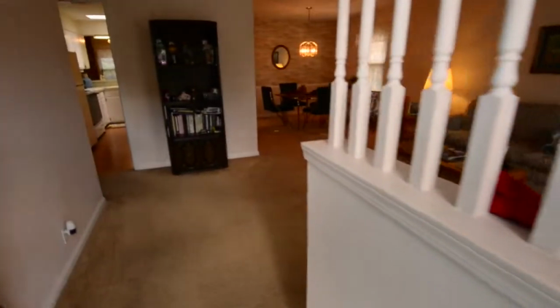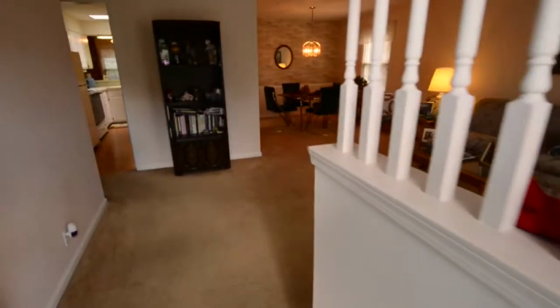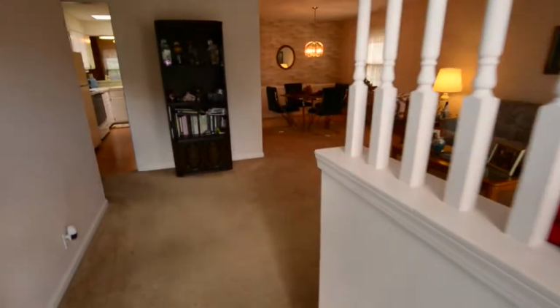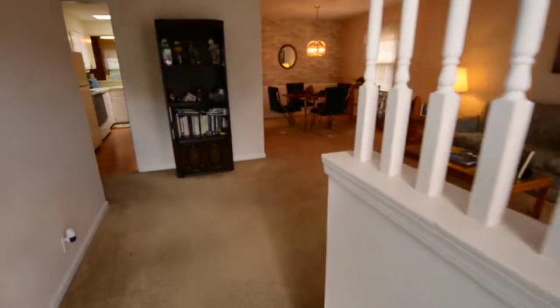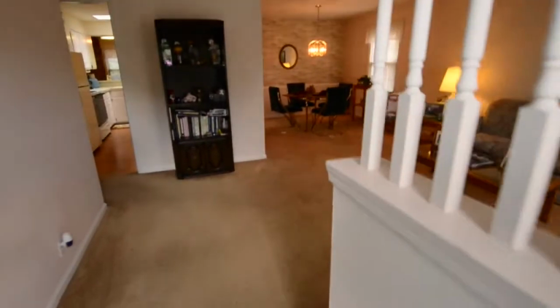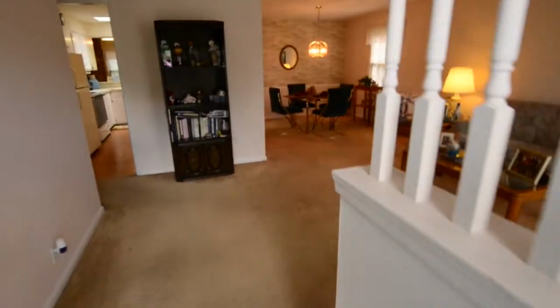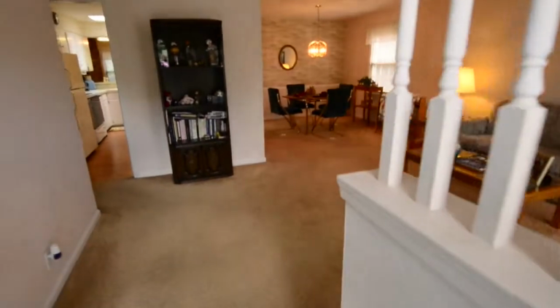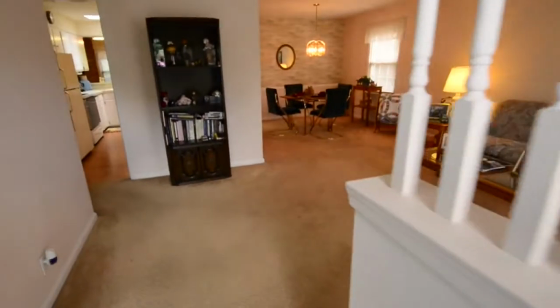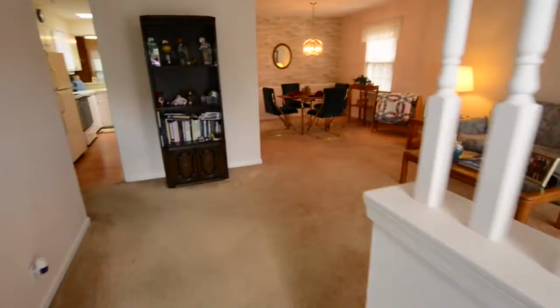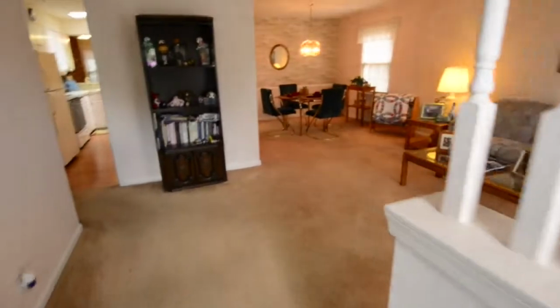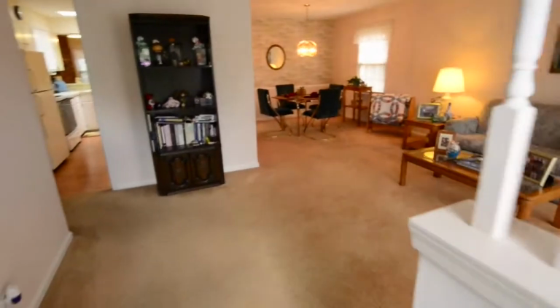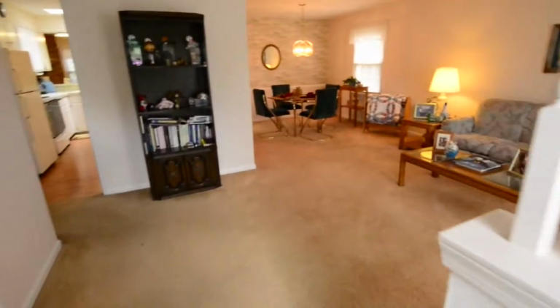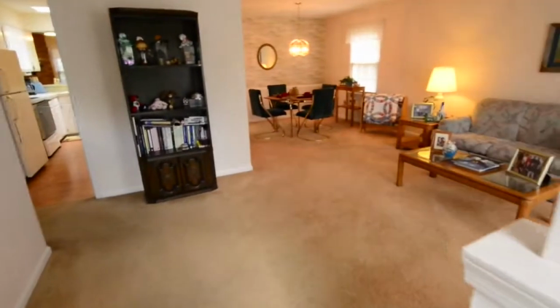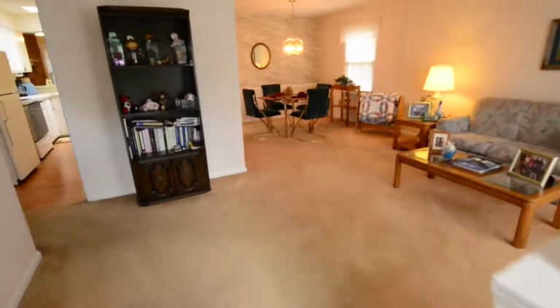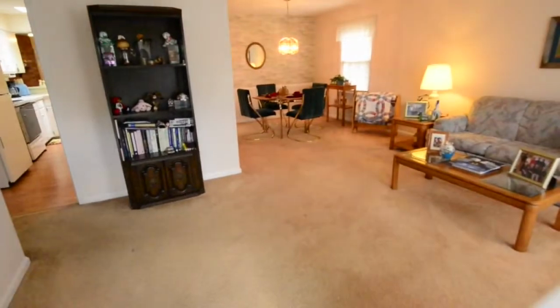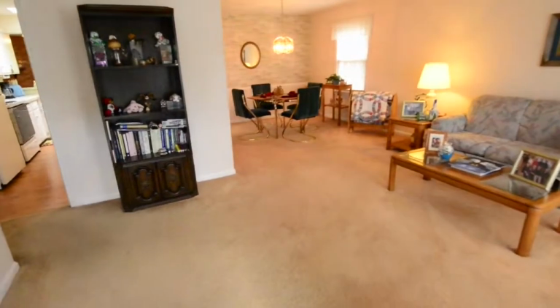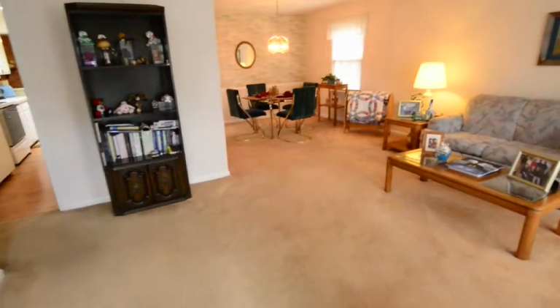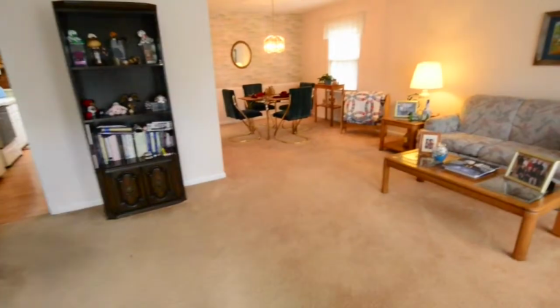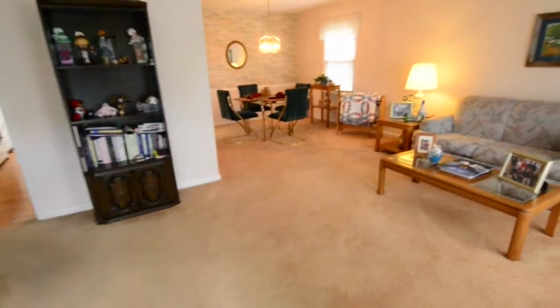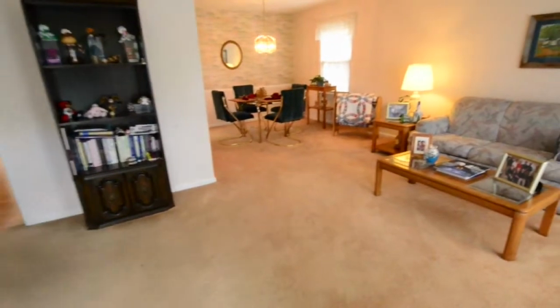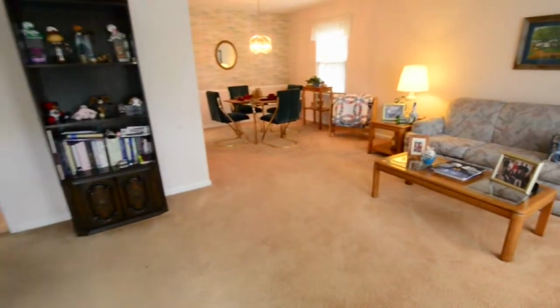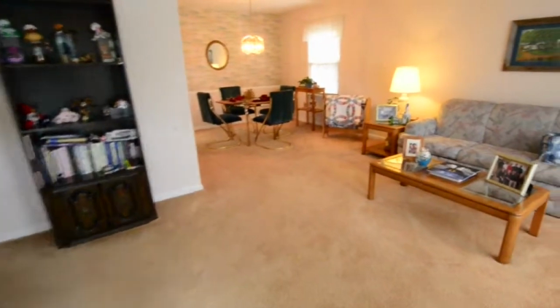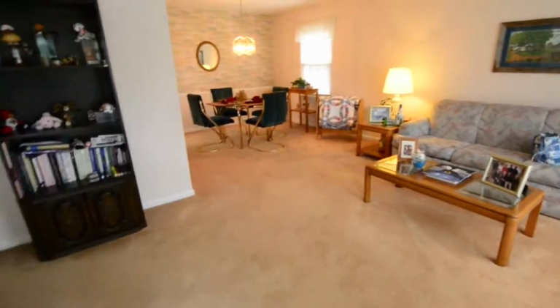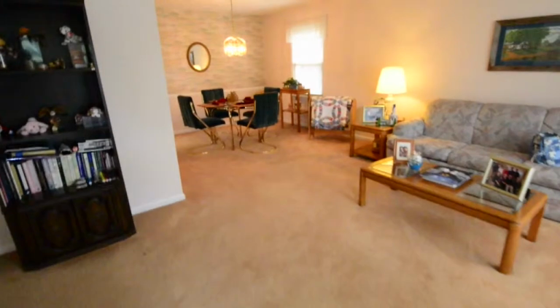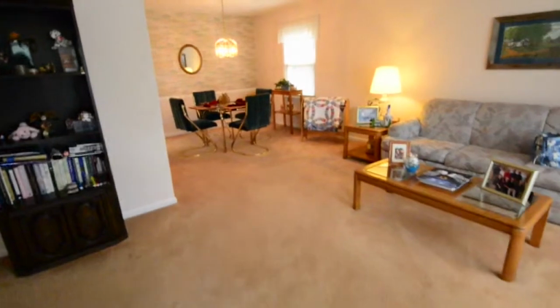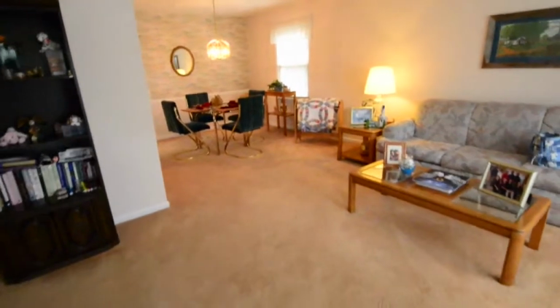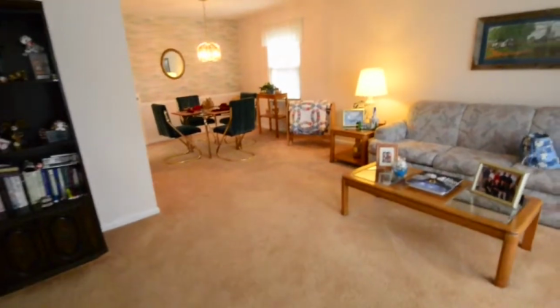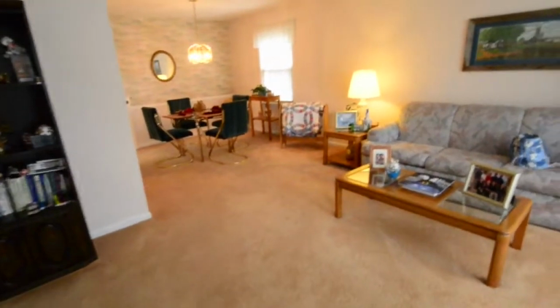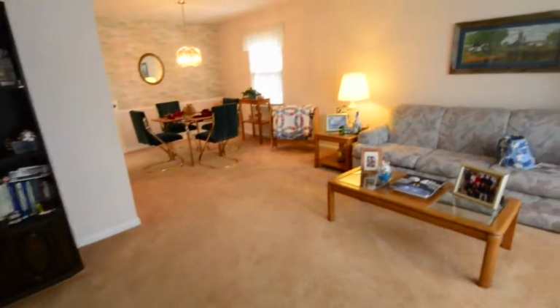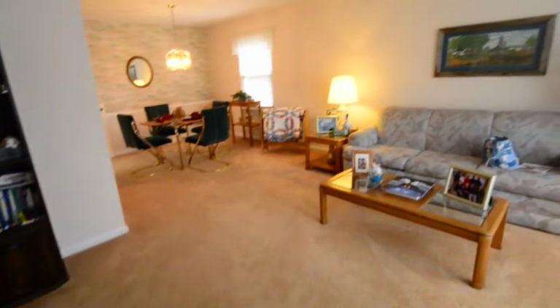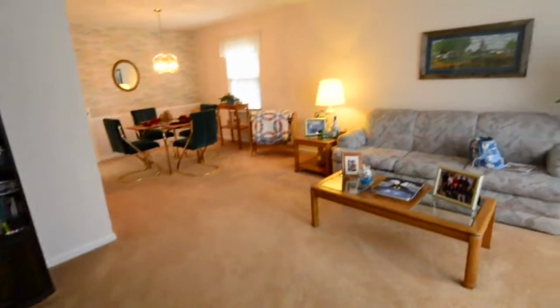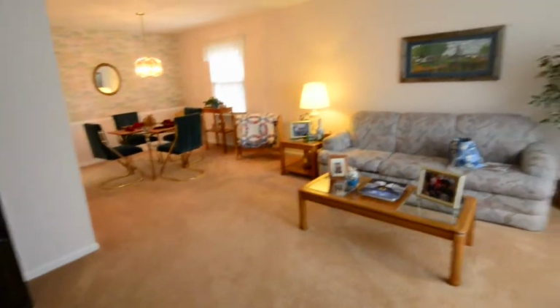You walk into a large living room which flows very nicely into a formal dining area.